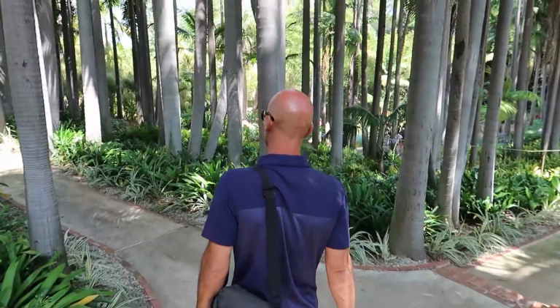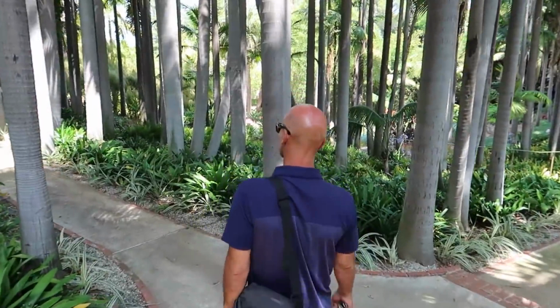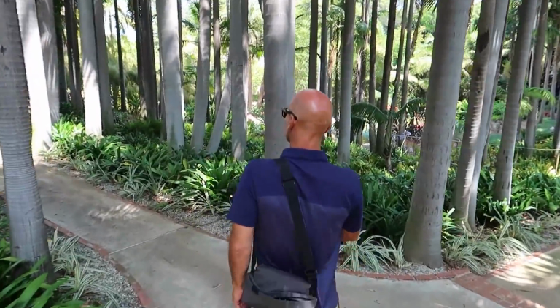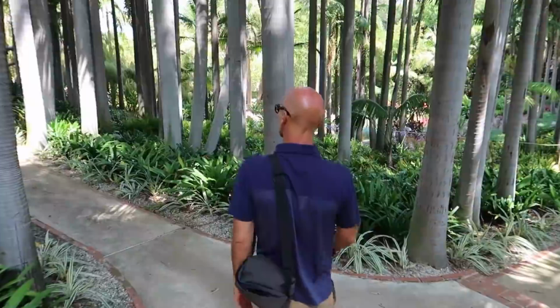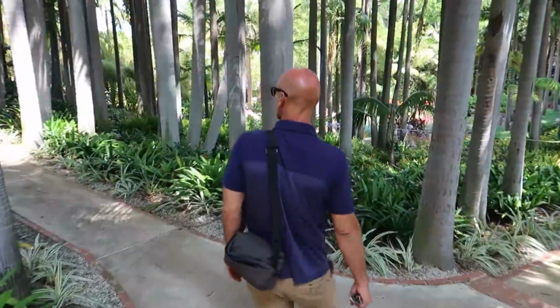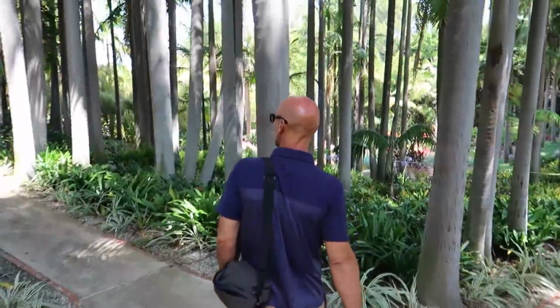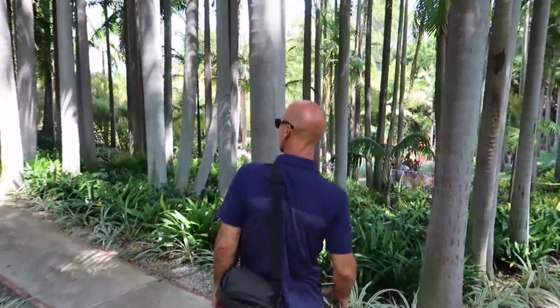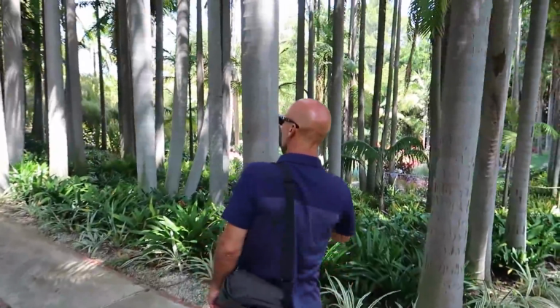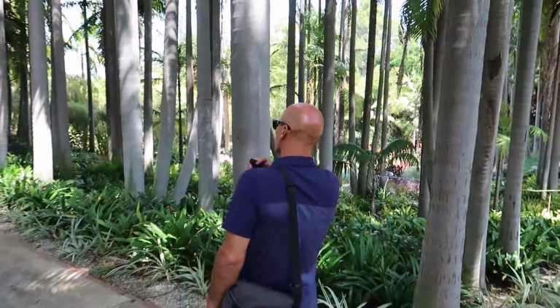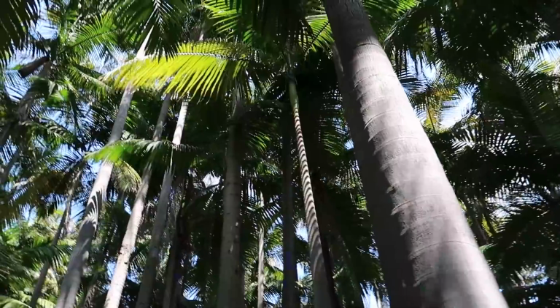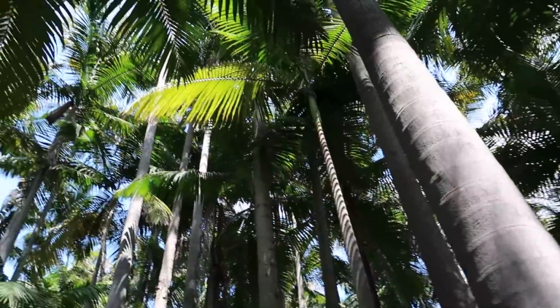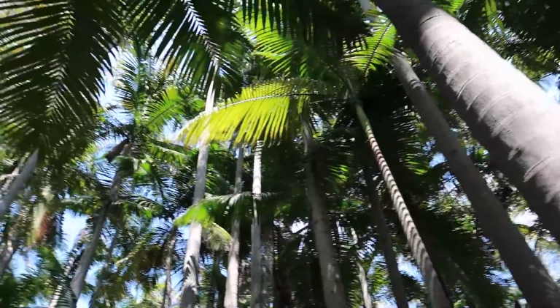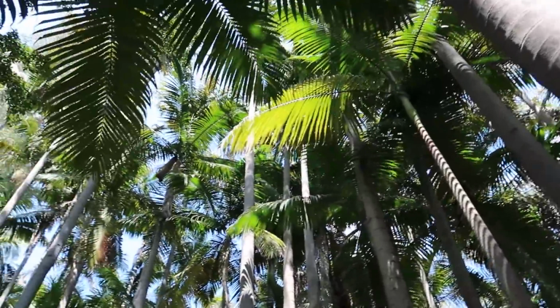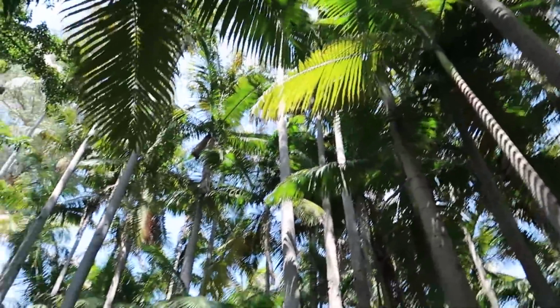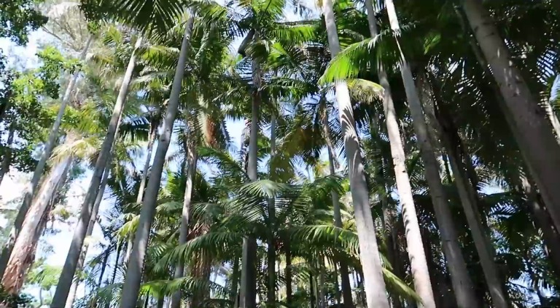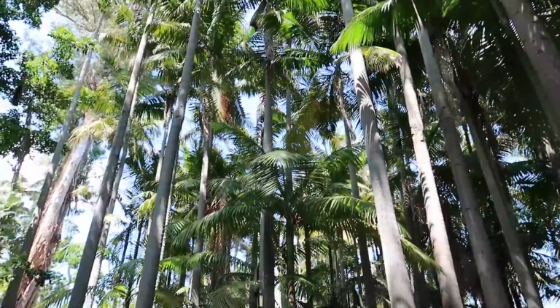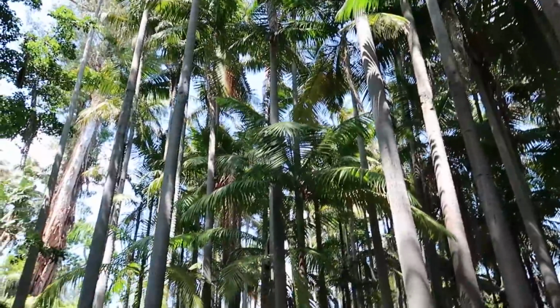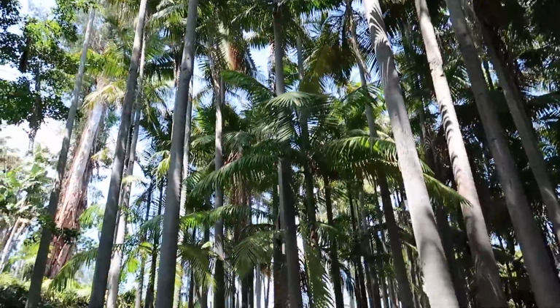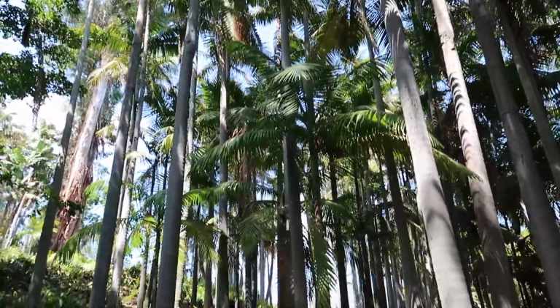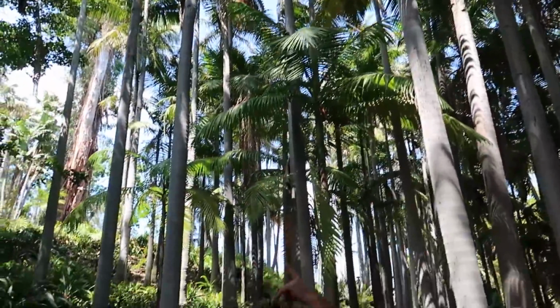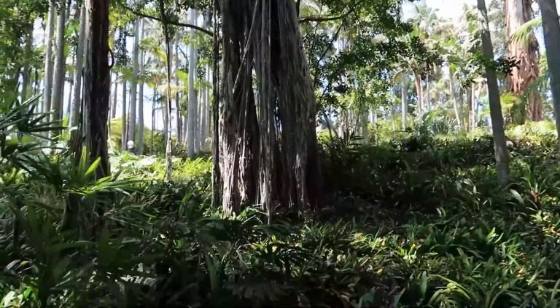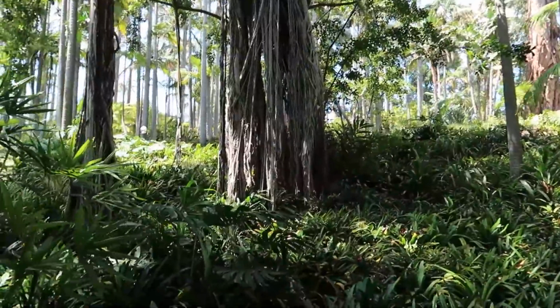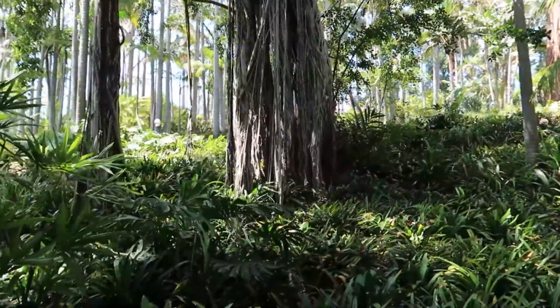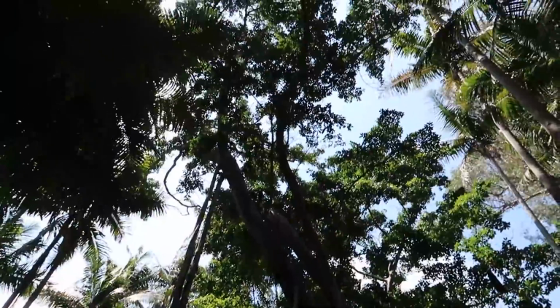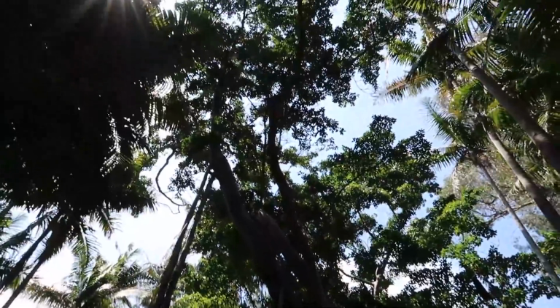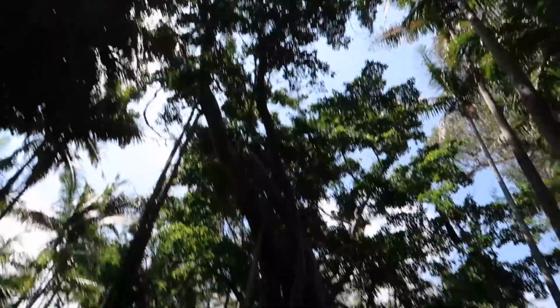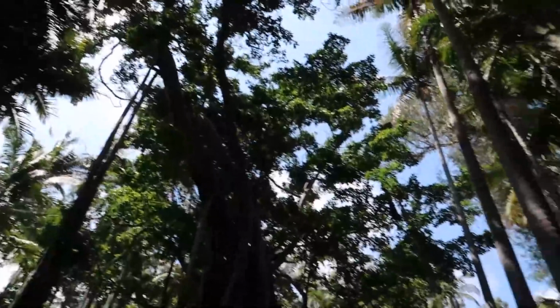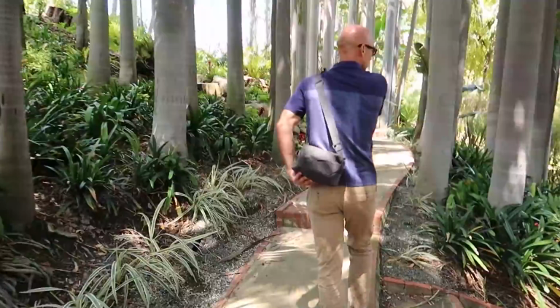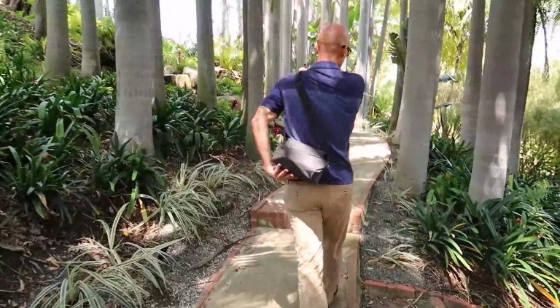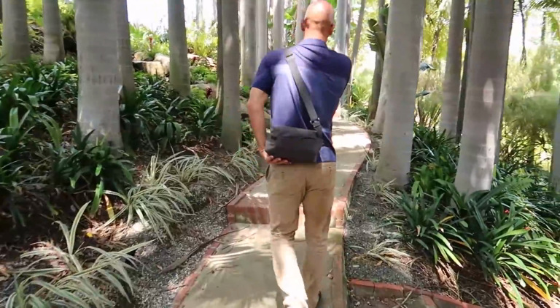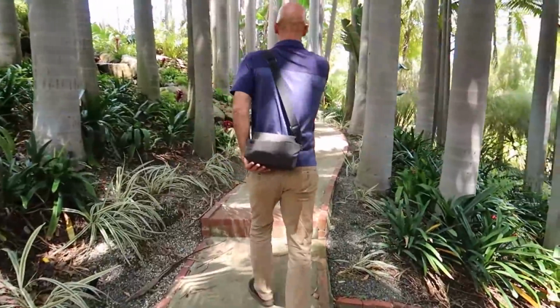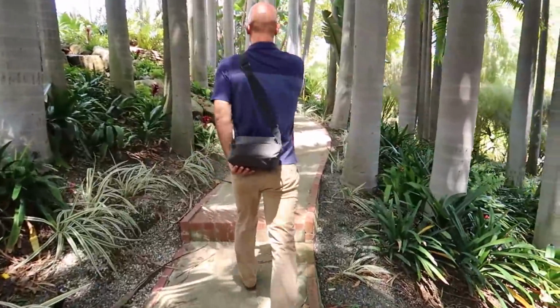So these are all the king palms you were talking about? Yeah, these are all the king palms. Look at that. With all the shoots — branches have become roots.